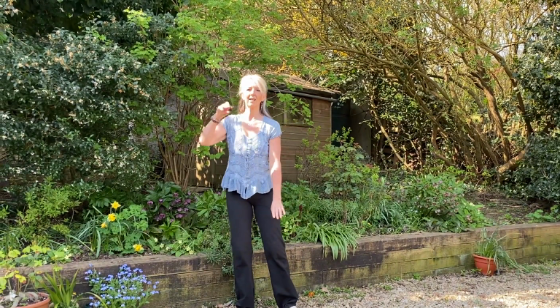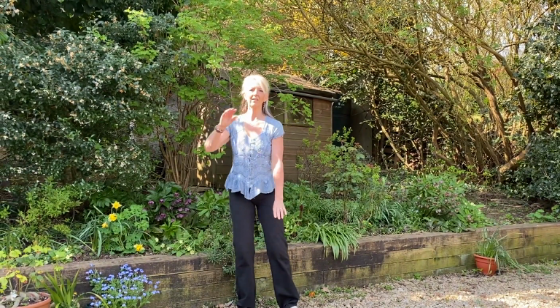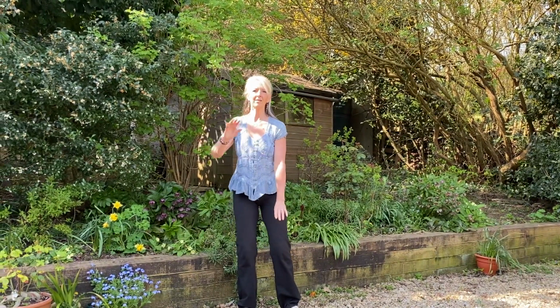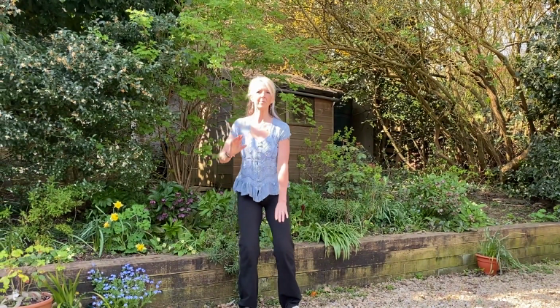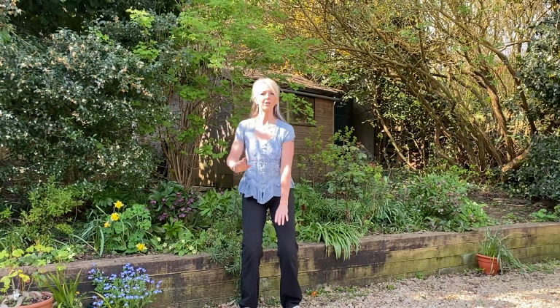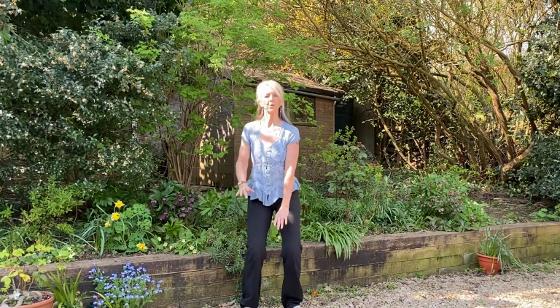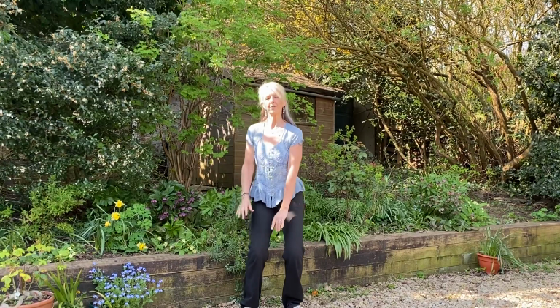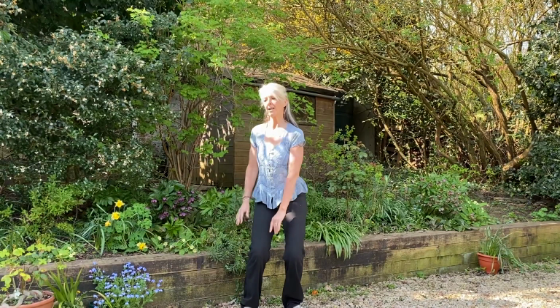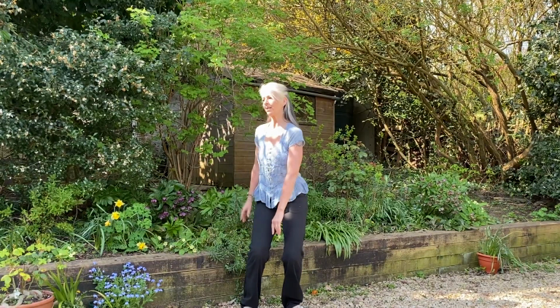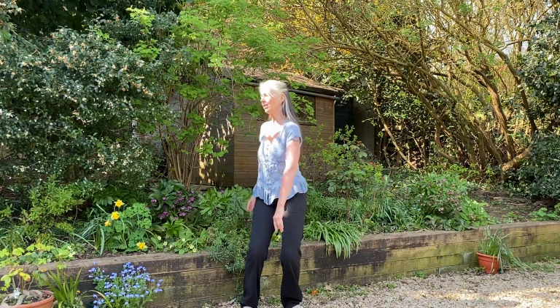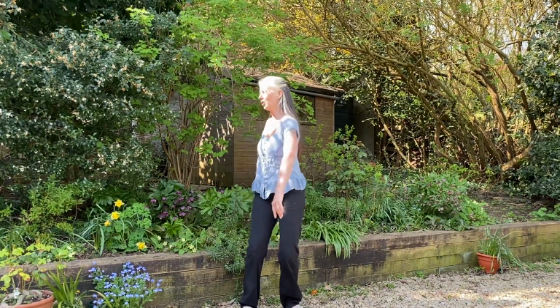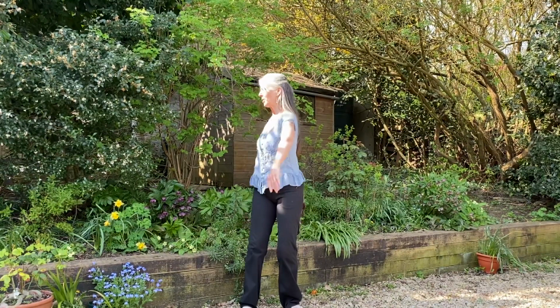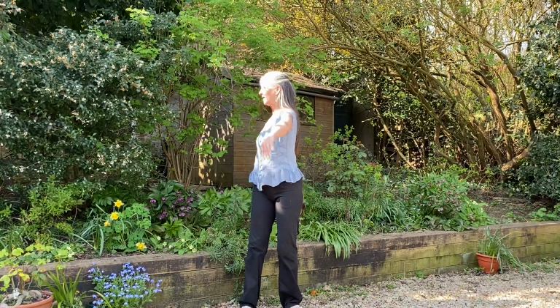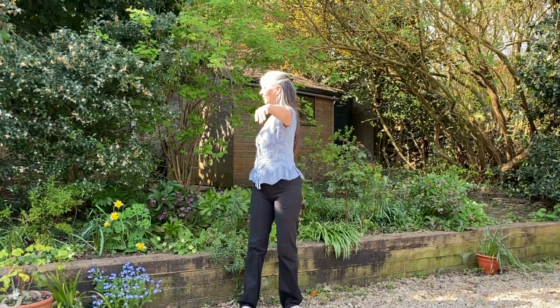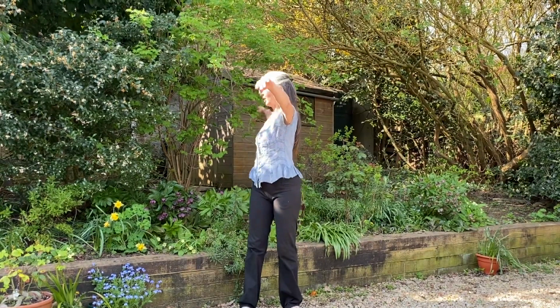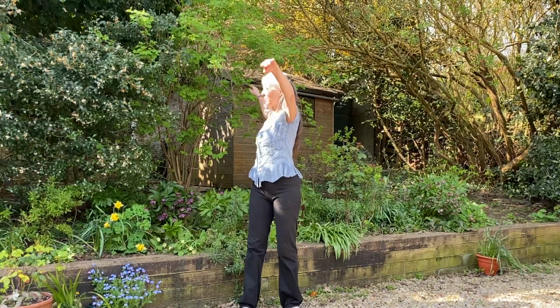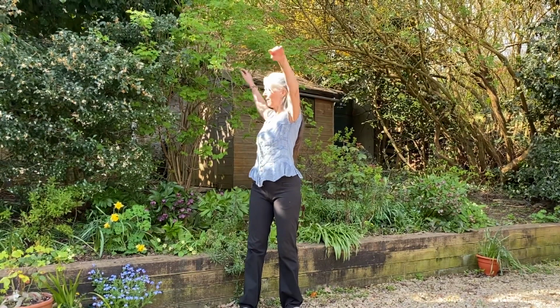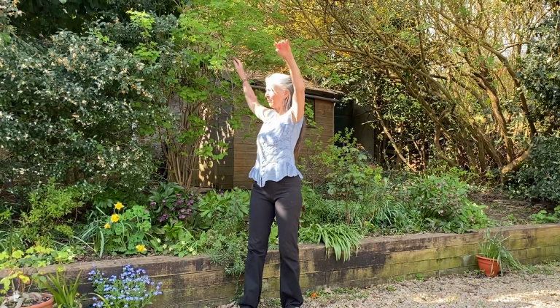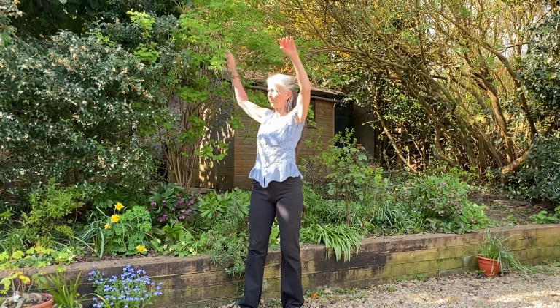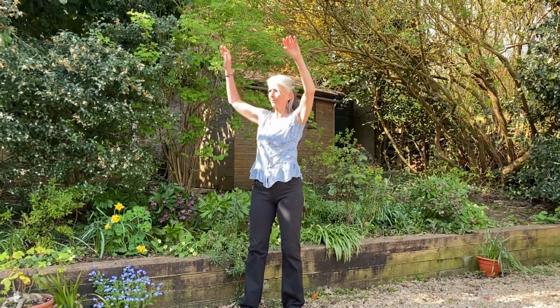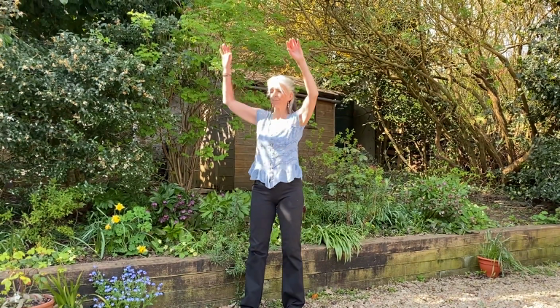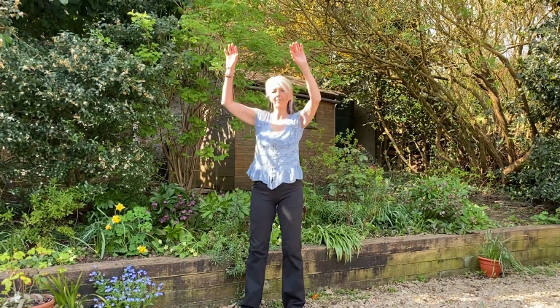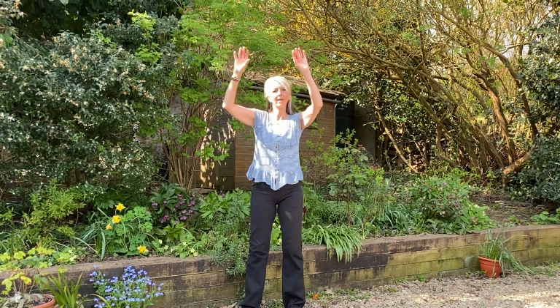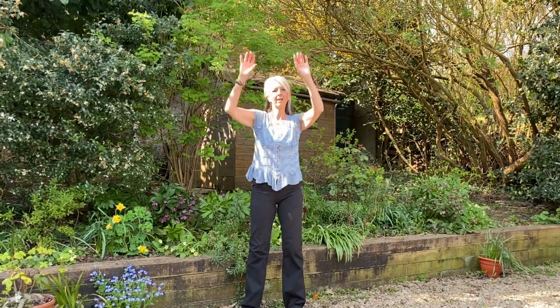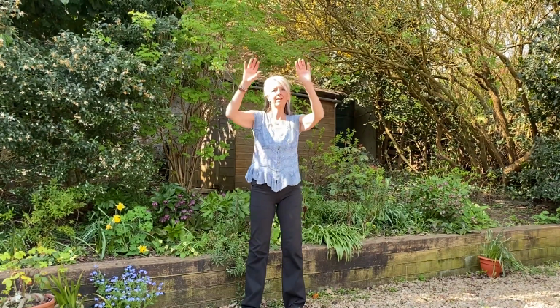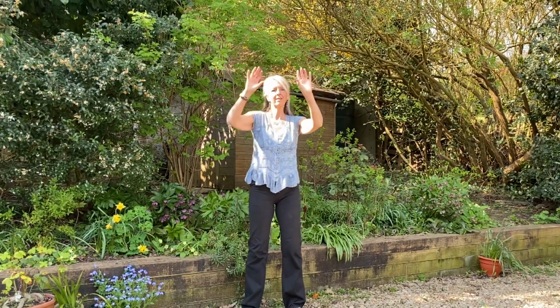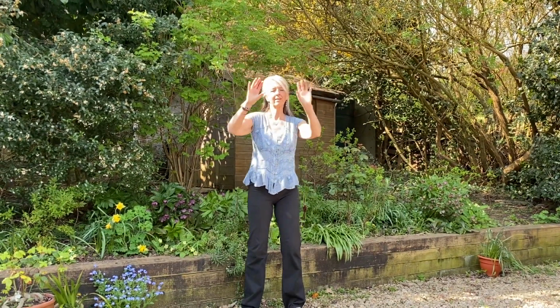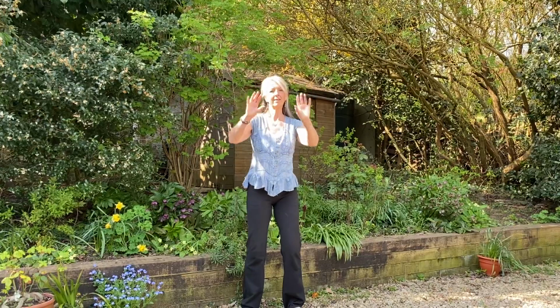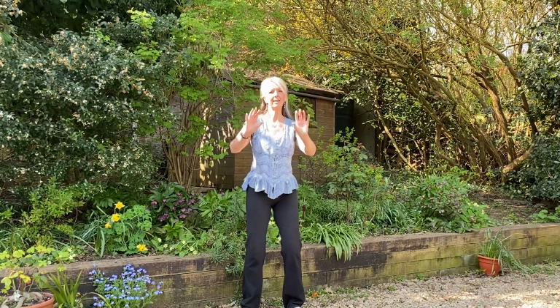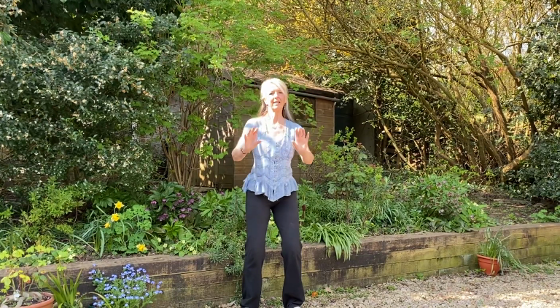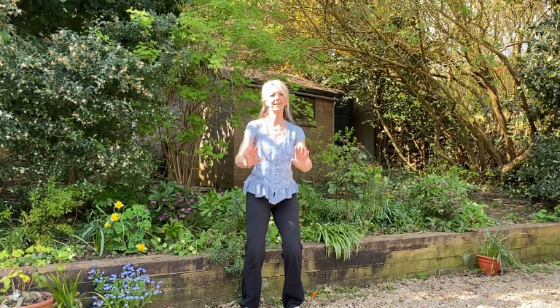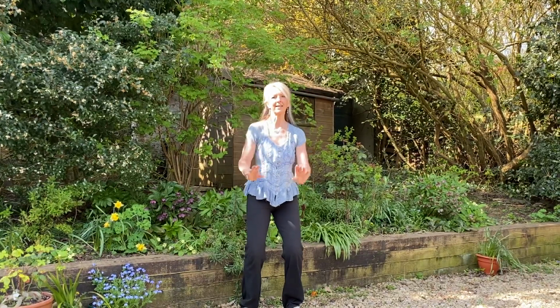So keeping the shoulders relaxed, turning the body to lift the arms down the centre.